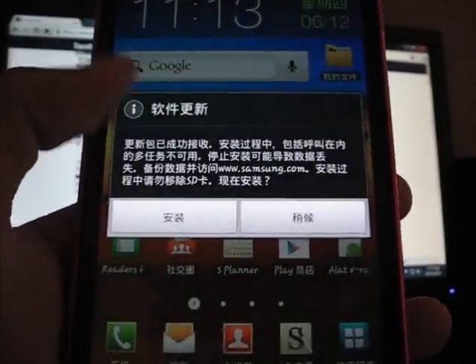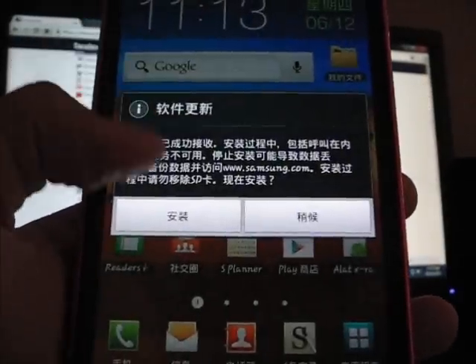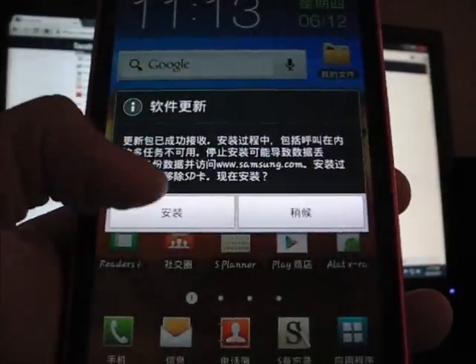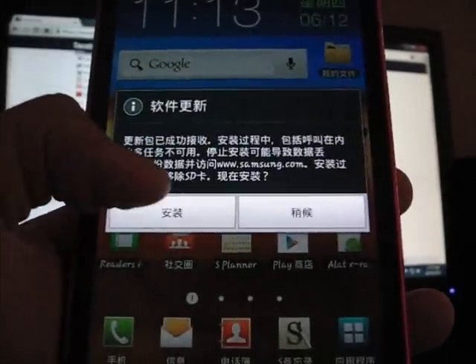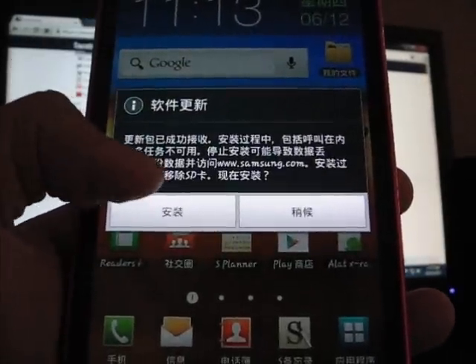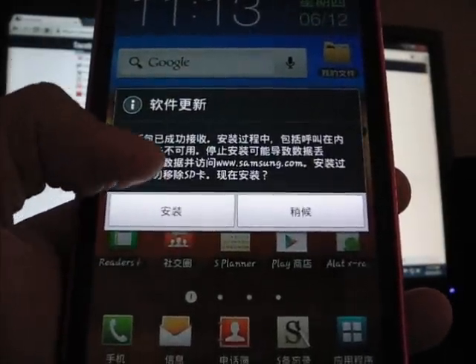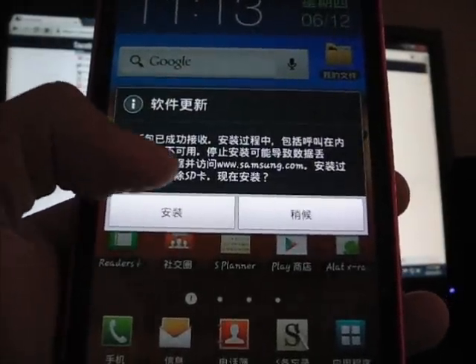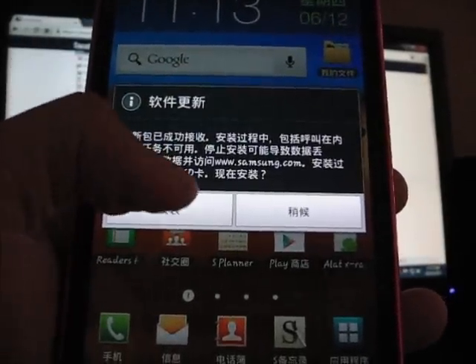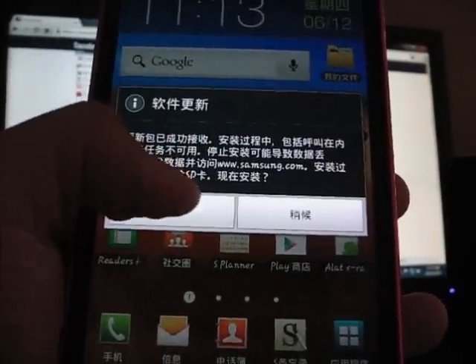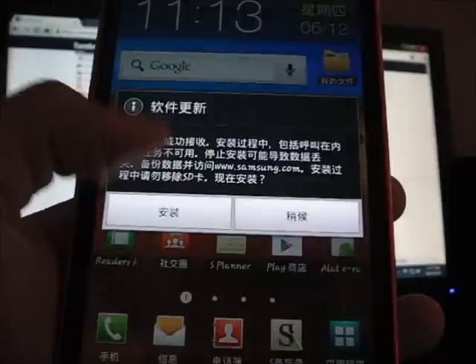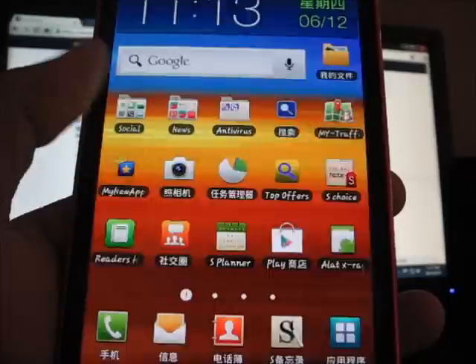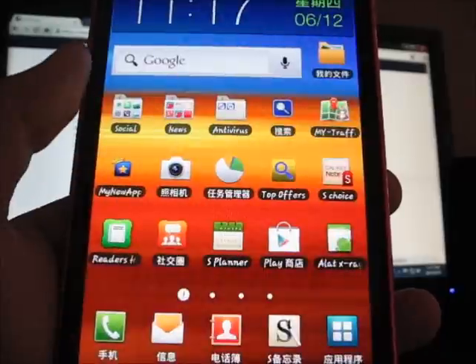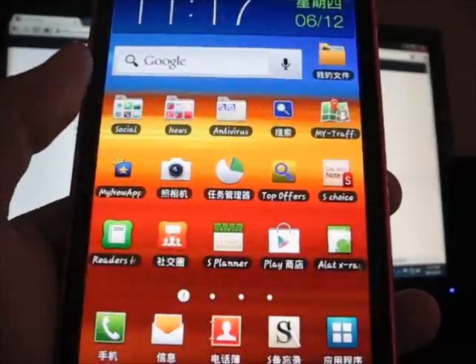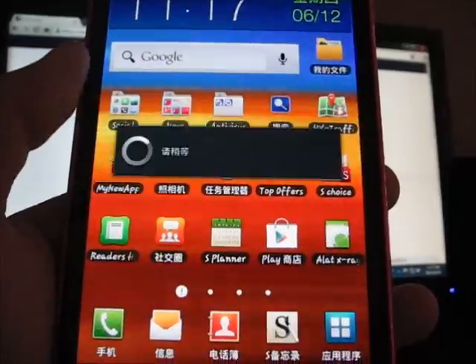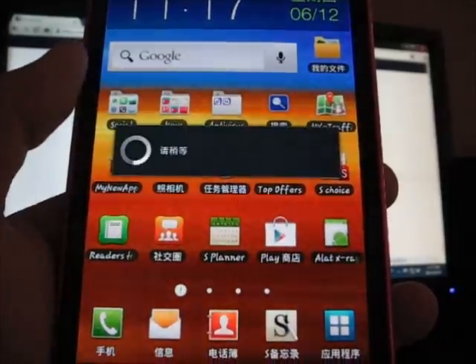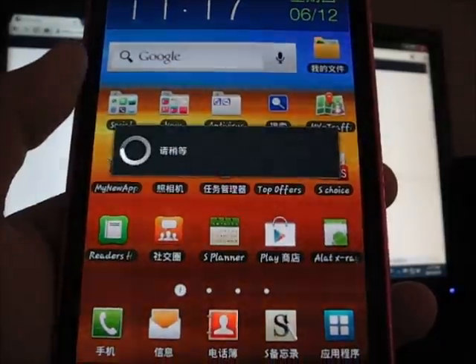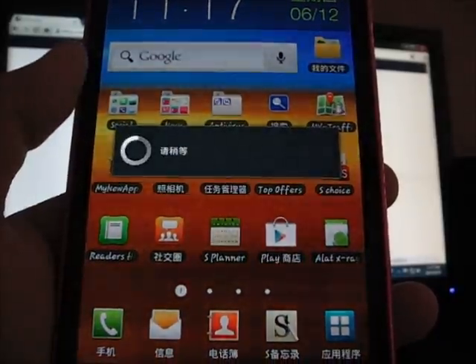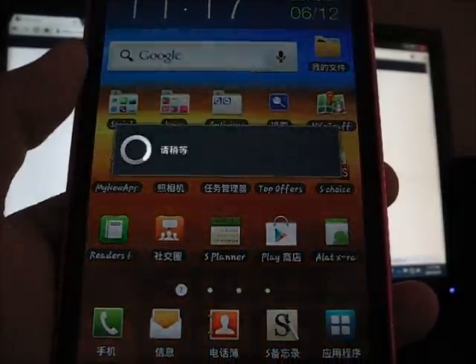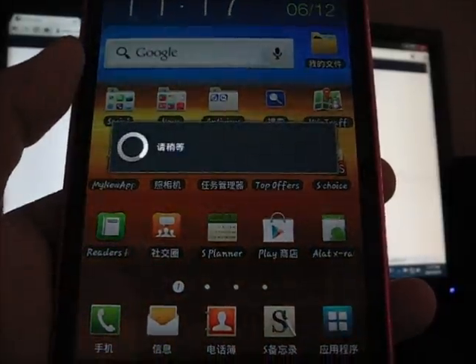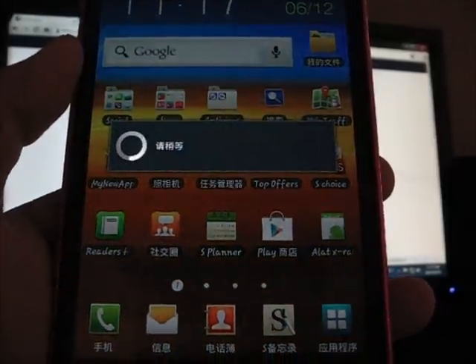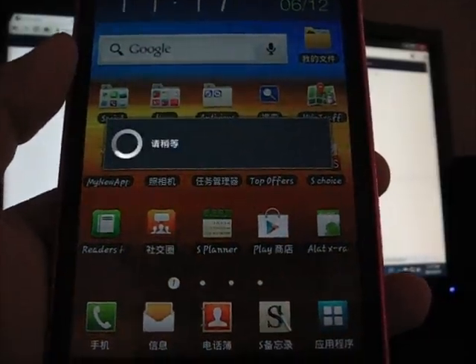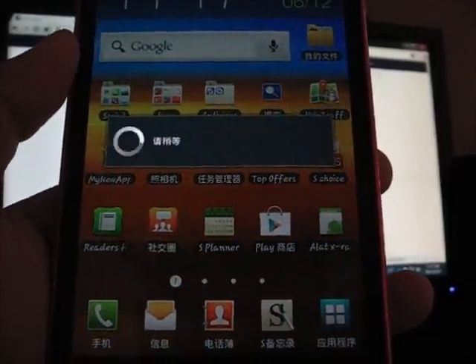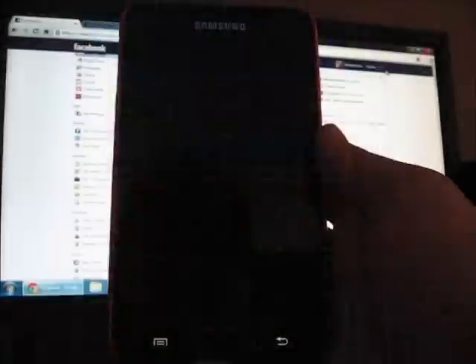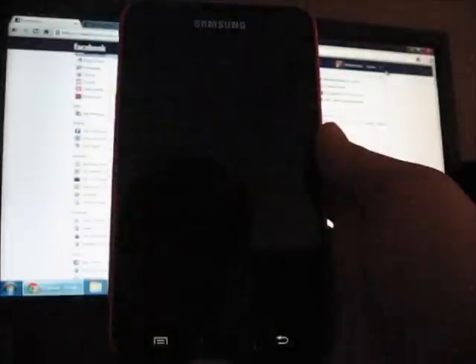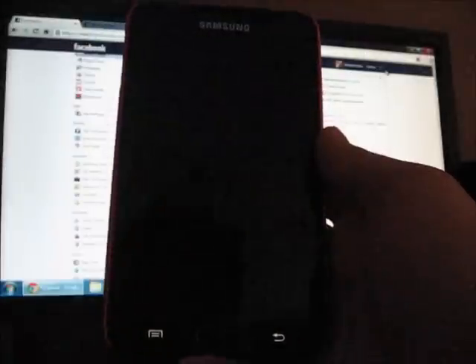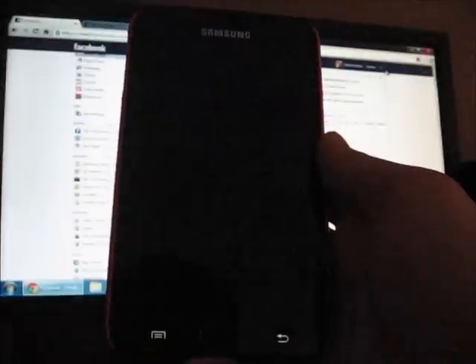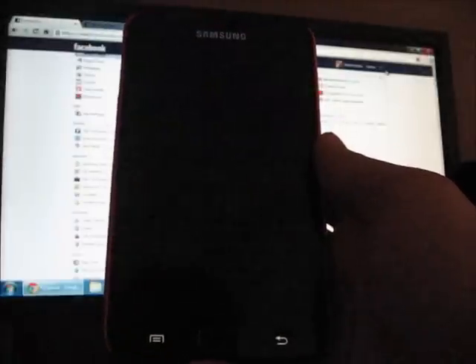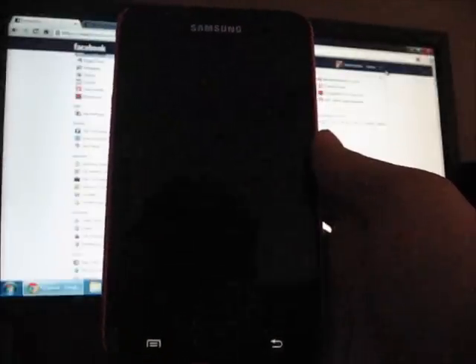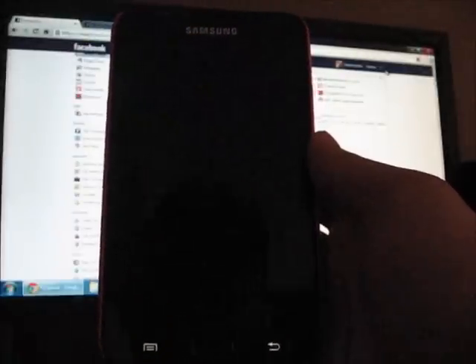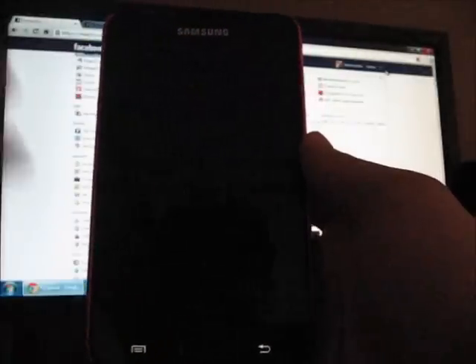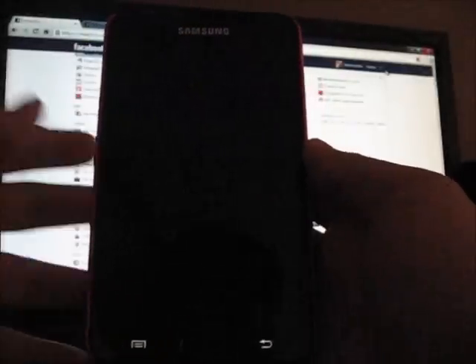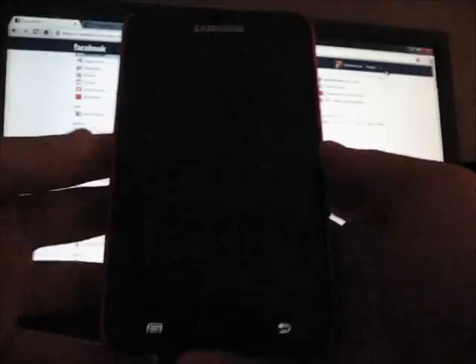So let's go ahead and press Install. It will reboot. Asking for reboot.